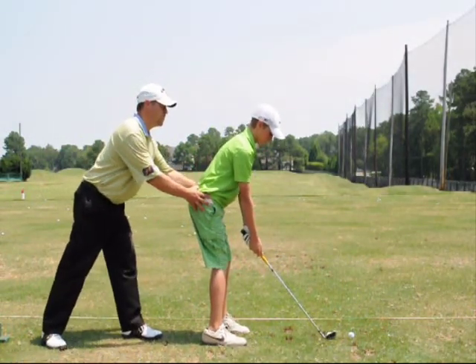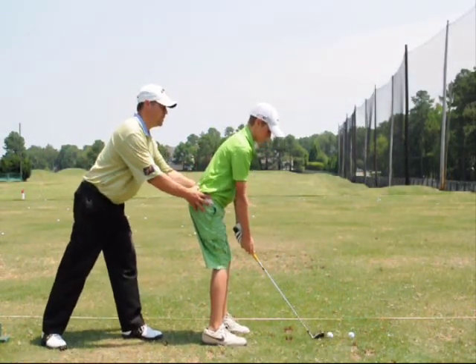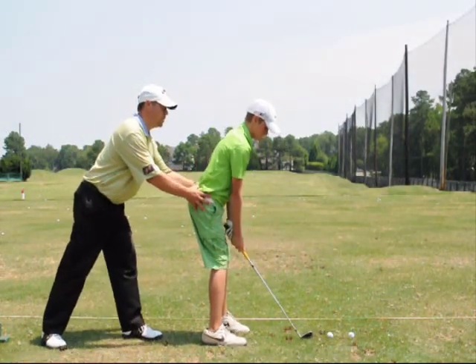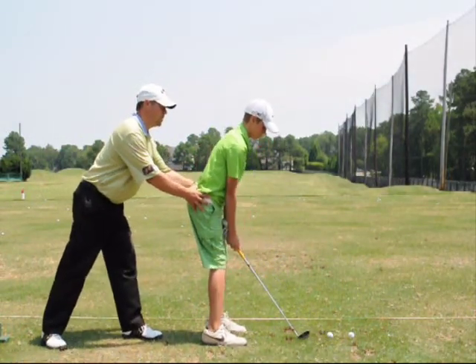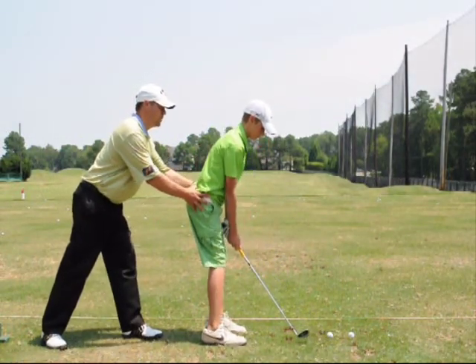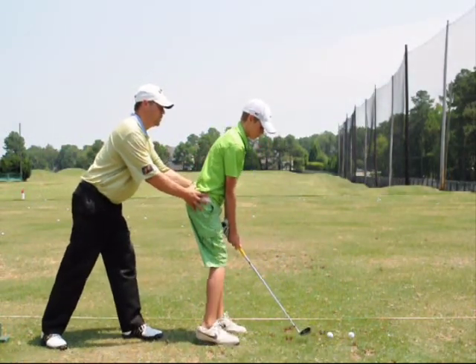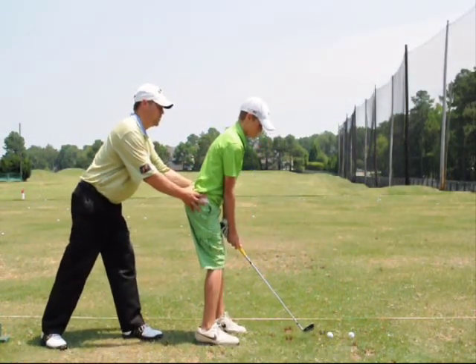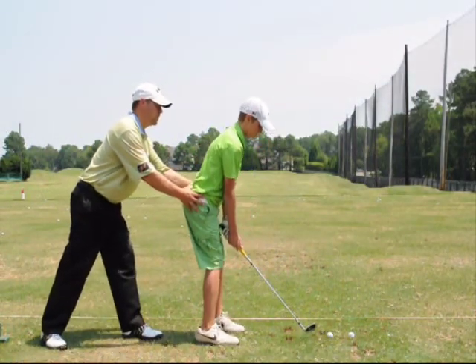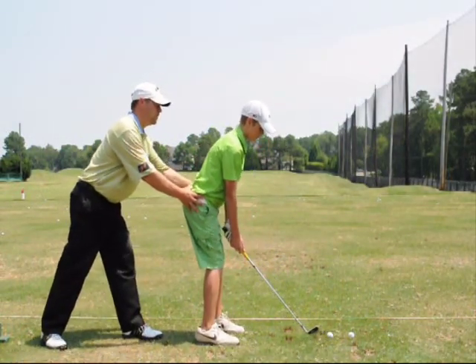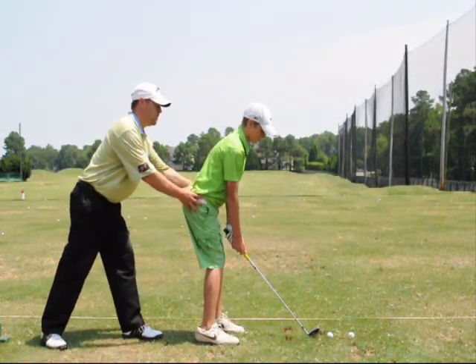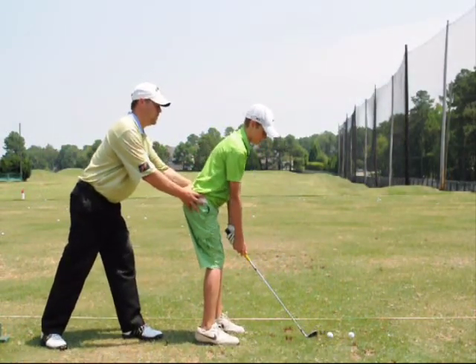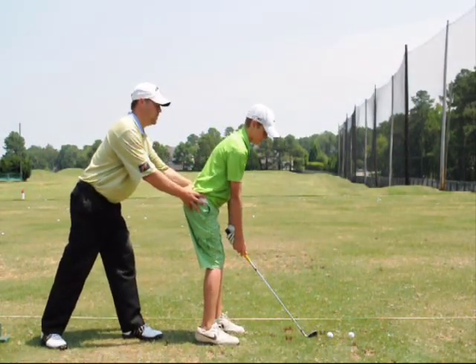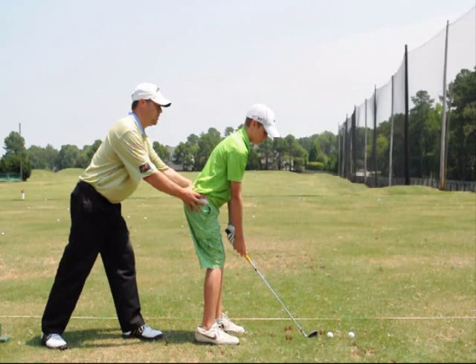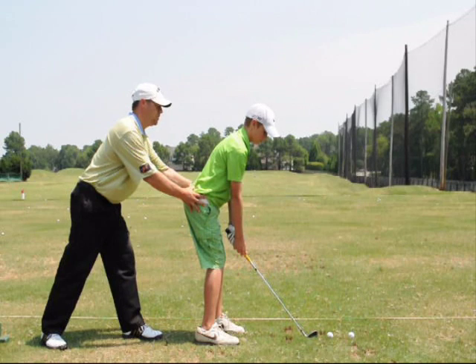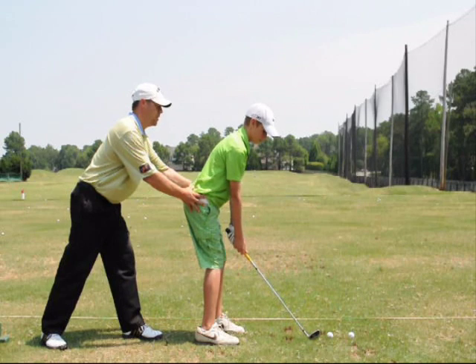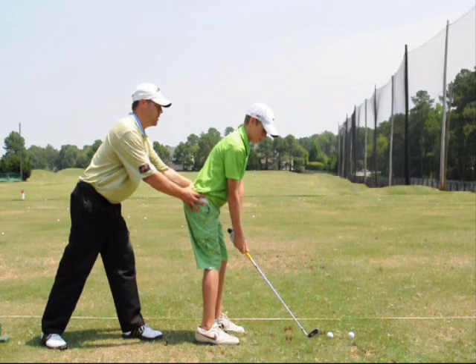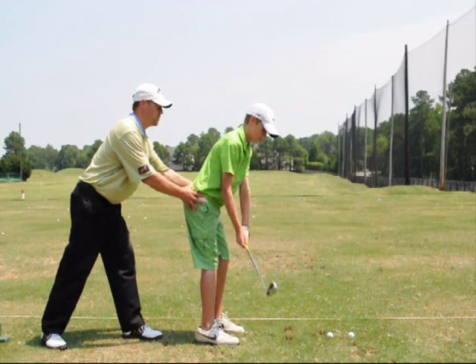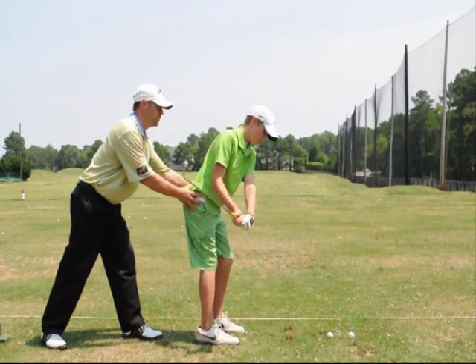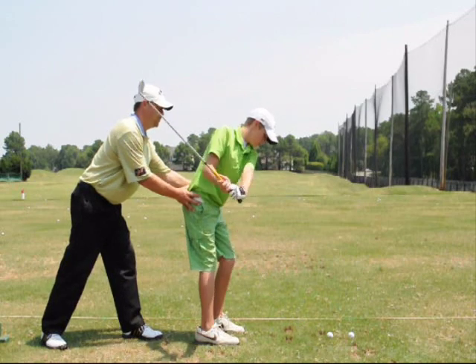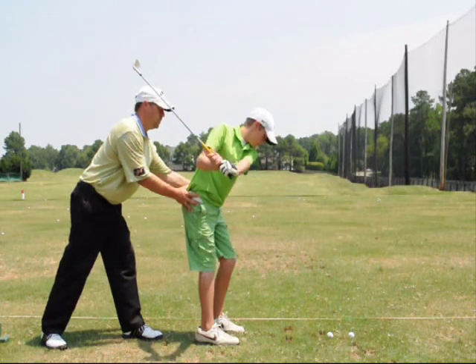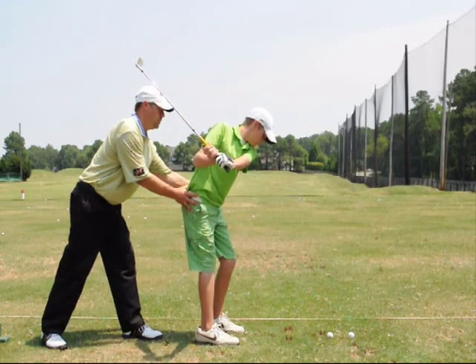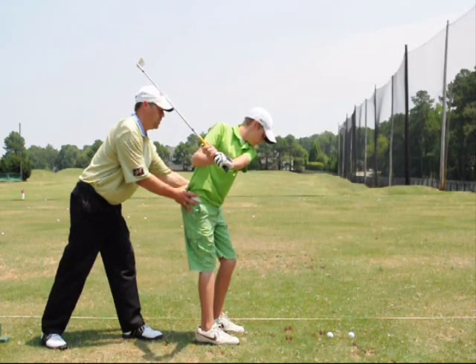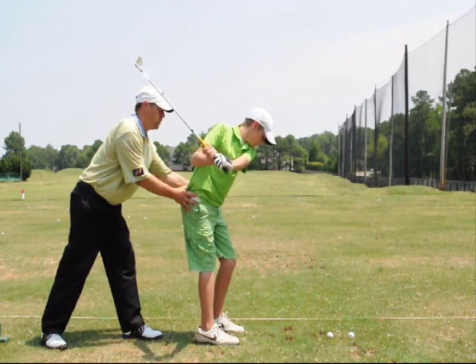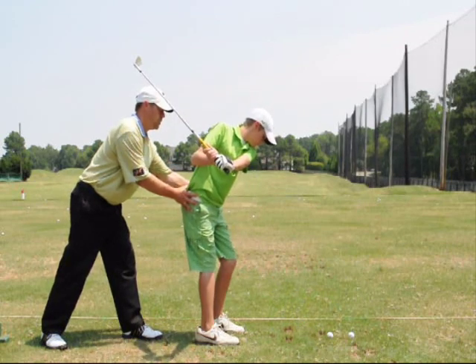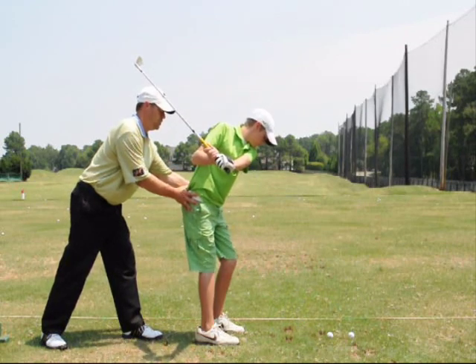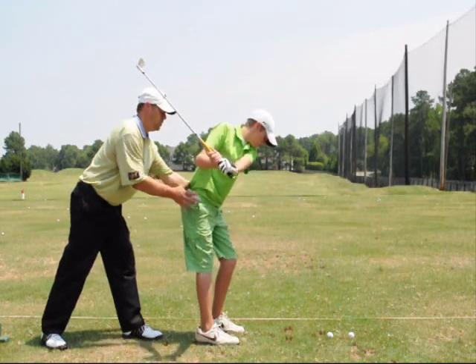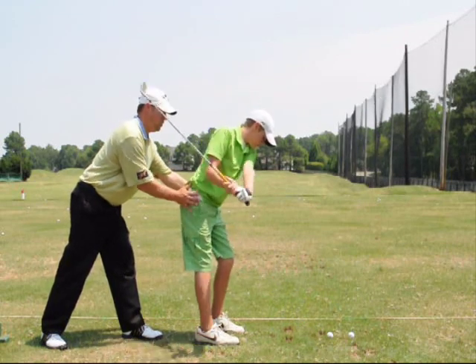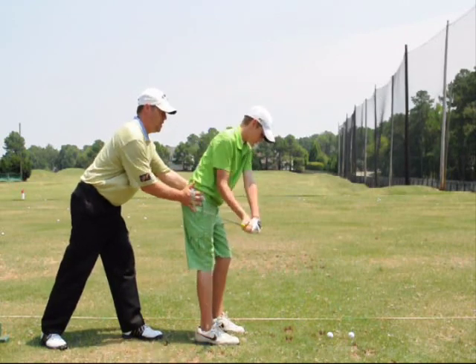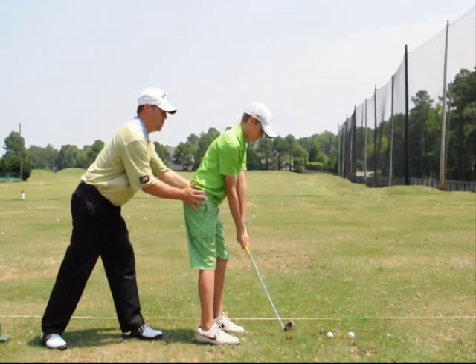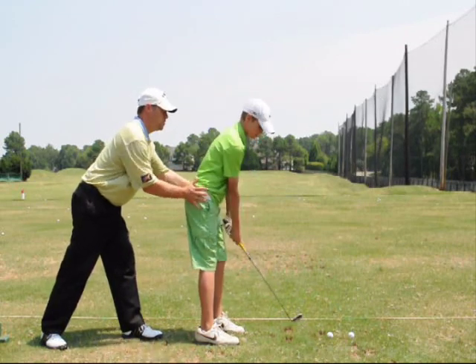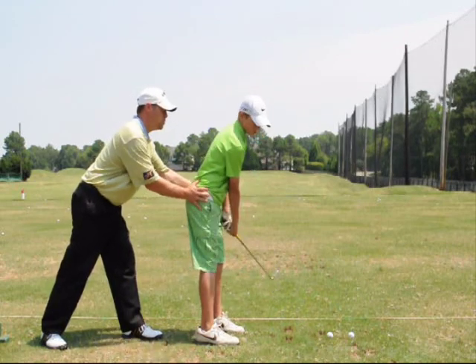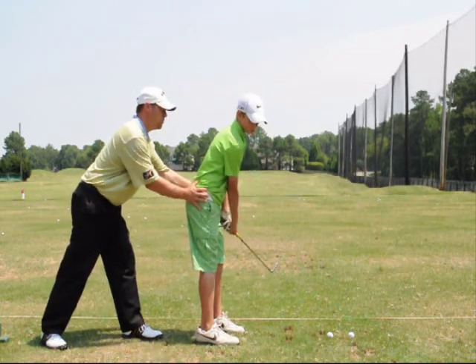Practice on it, pick it up, that's it — don't let this move.